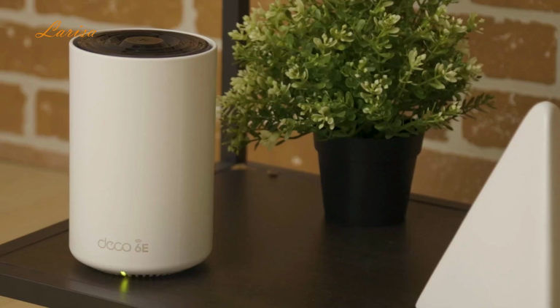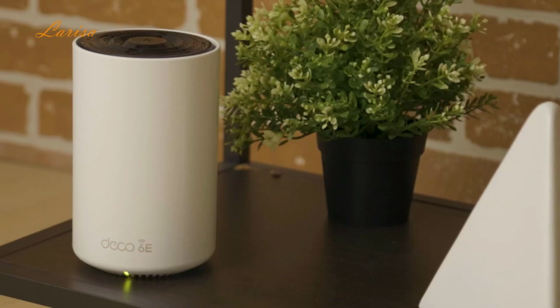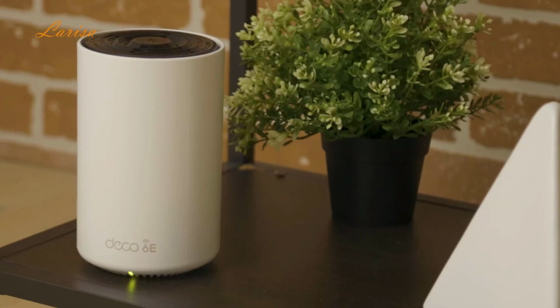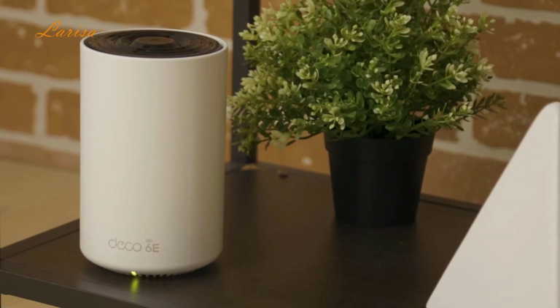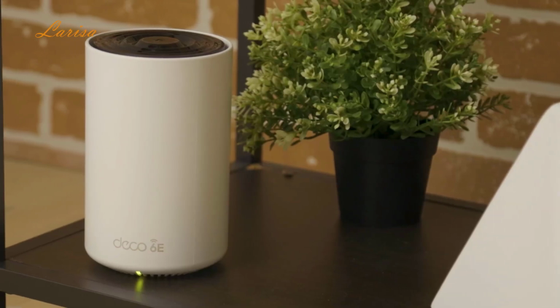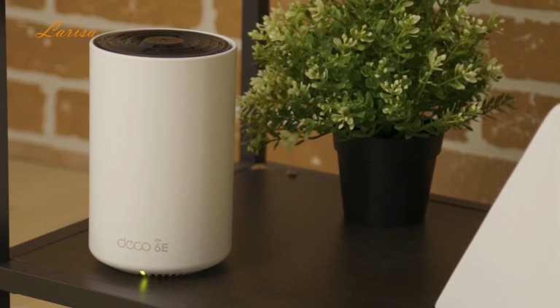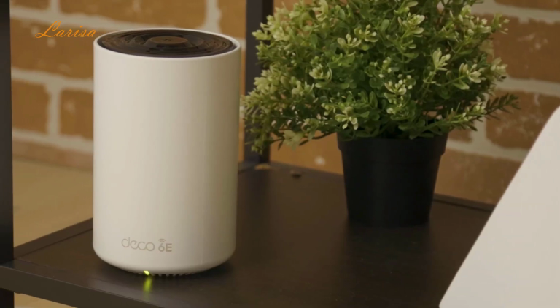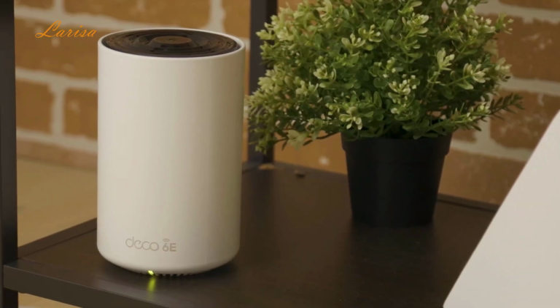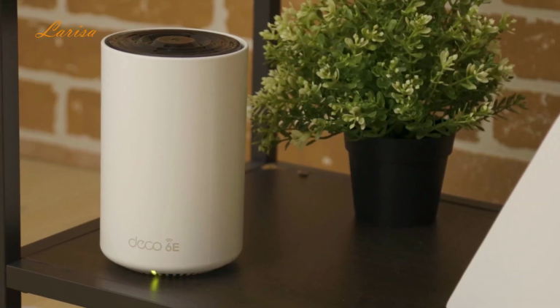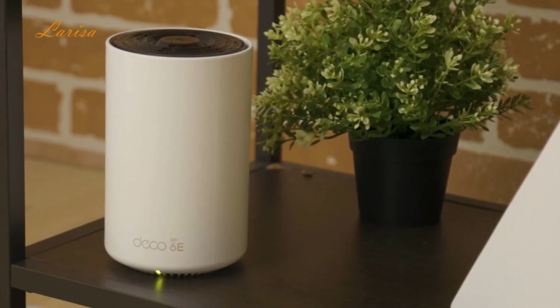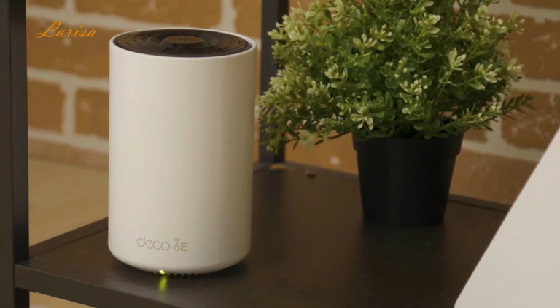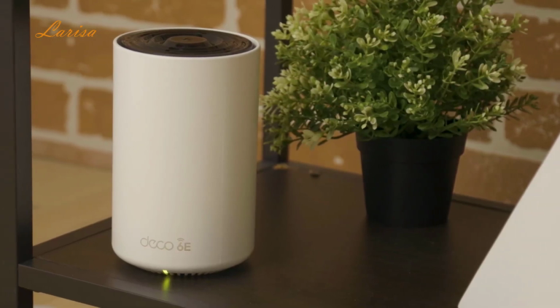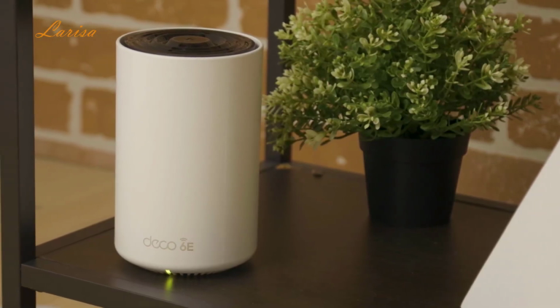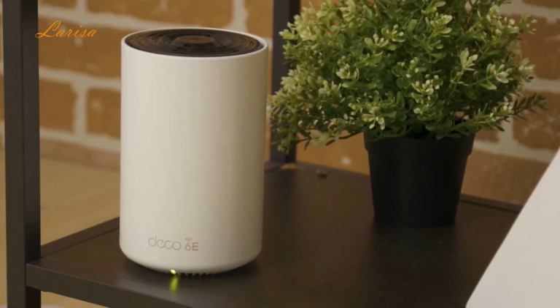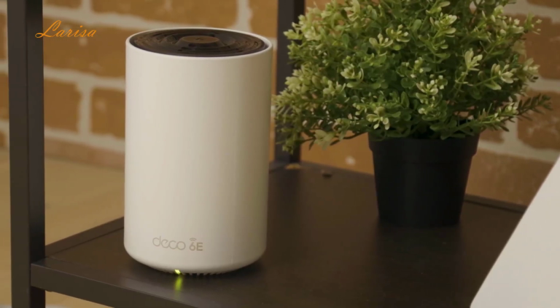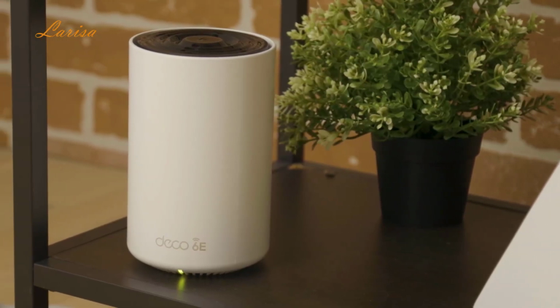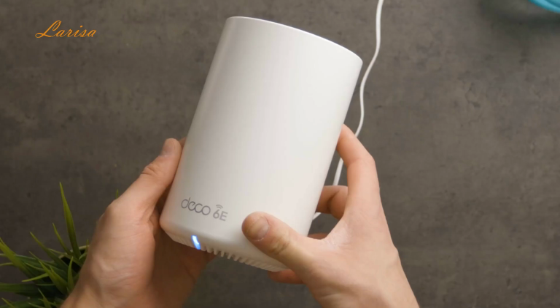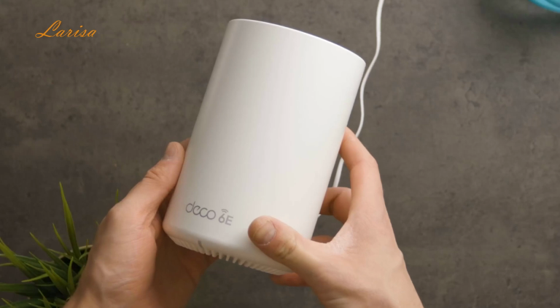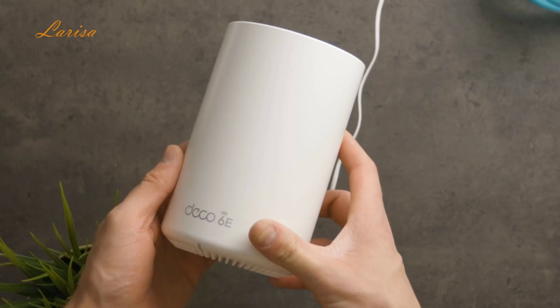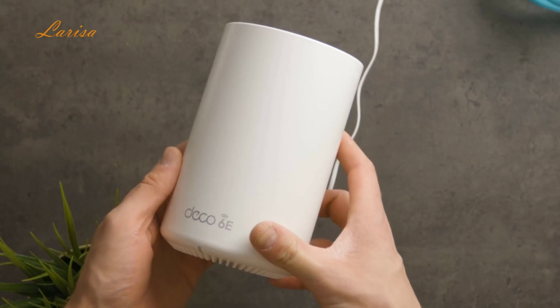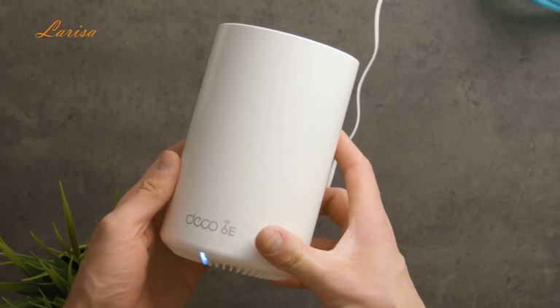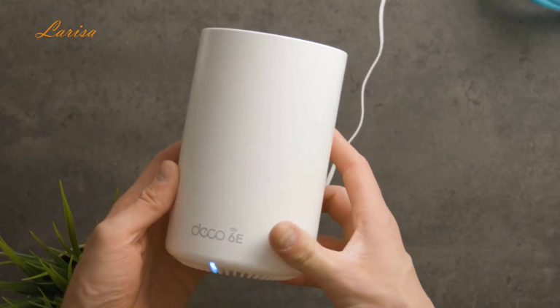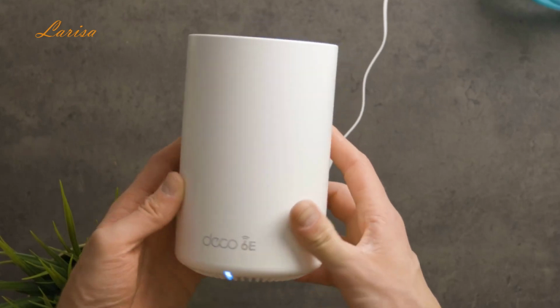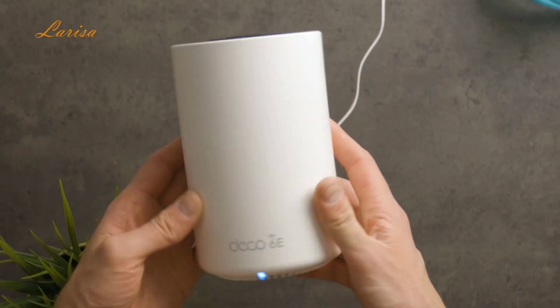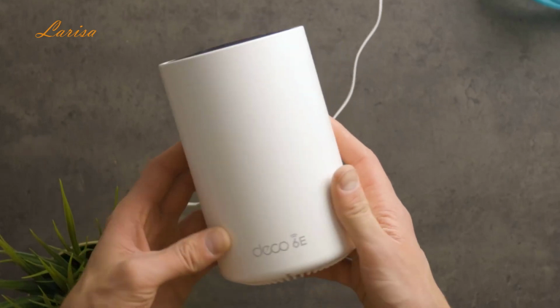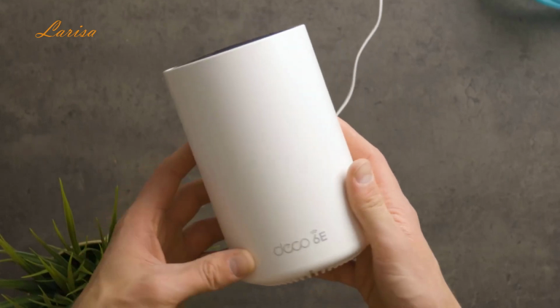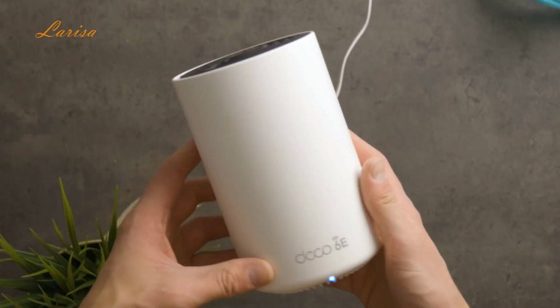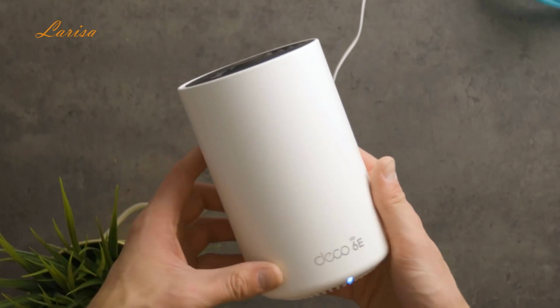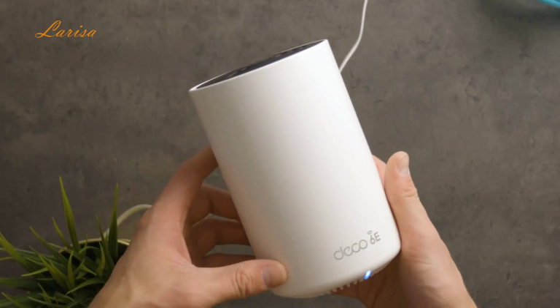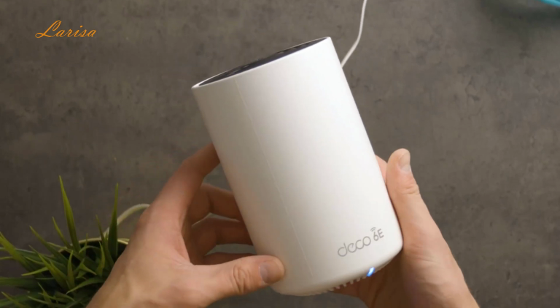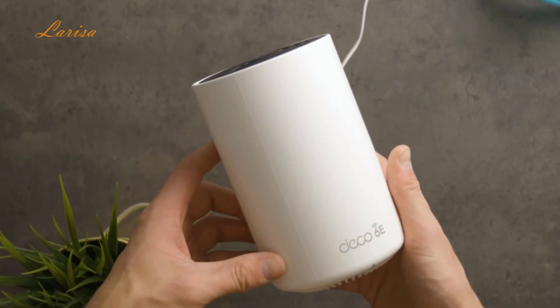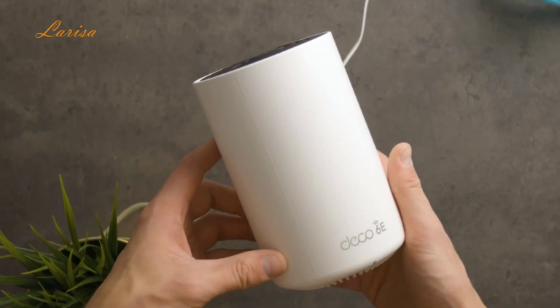The style is streamlined and sleek, so they easily fit in anywhere. Plus, the Deco XE75 is compatible with Alexa for voice control.